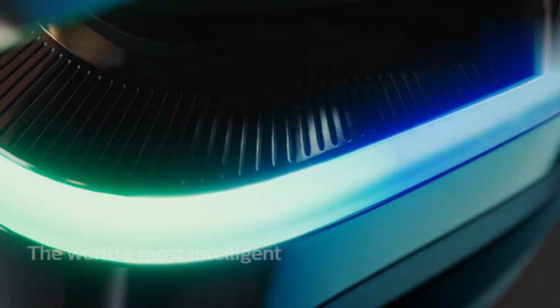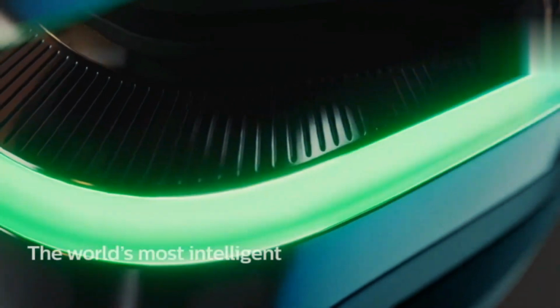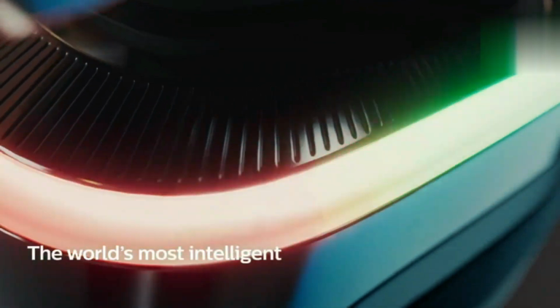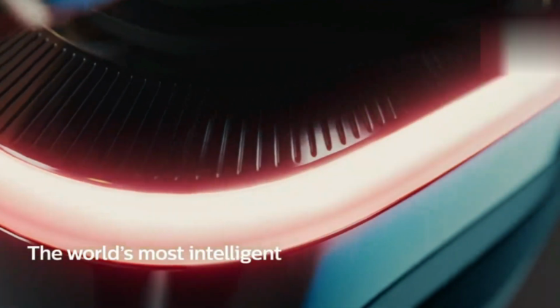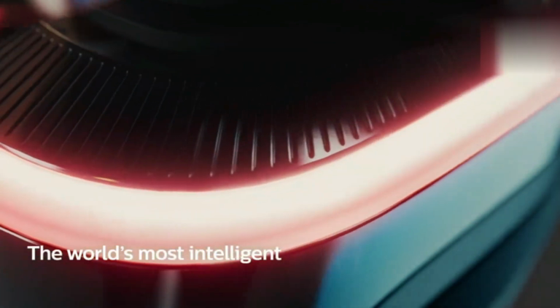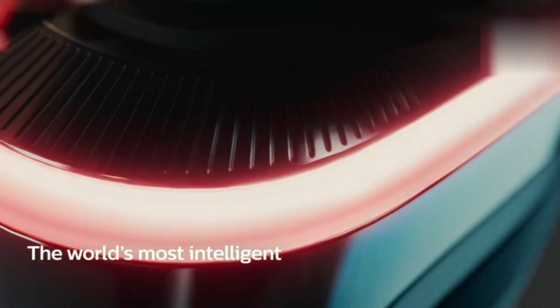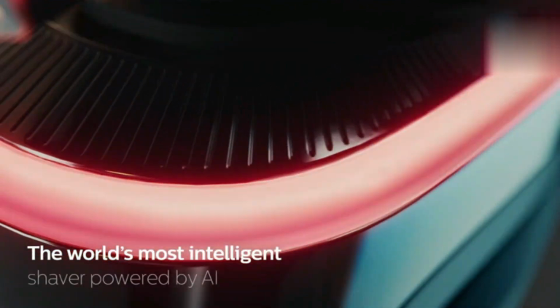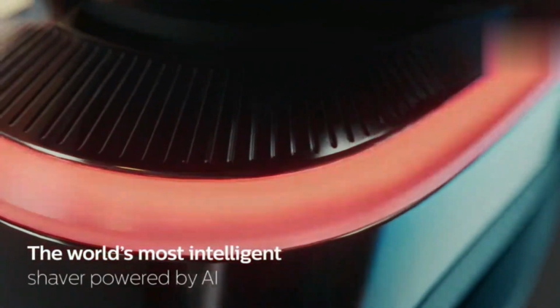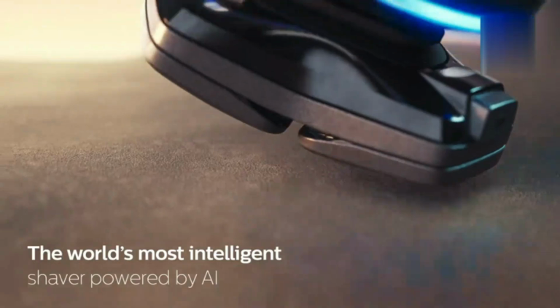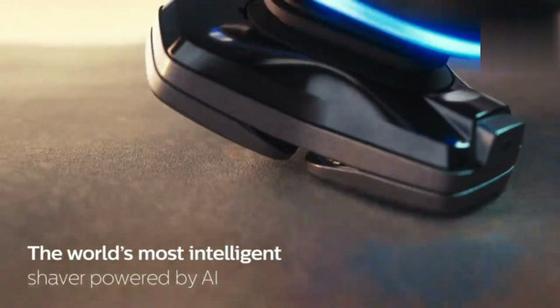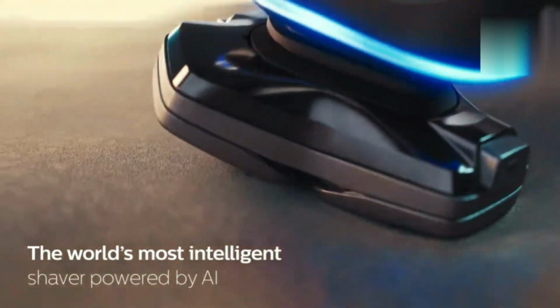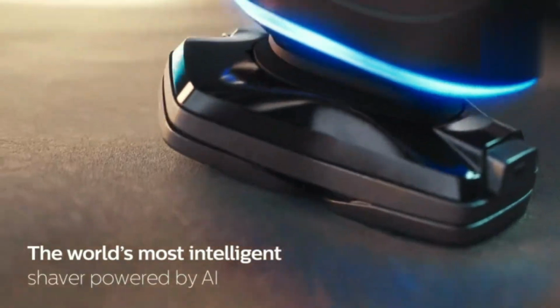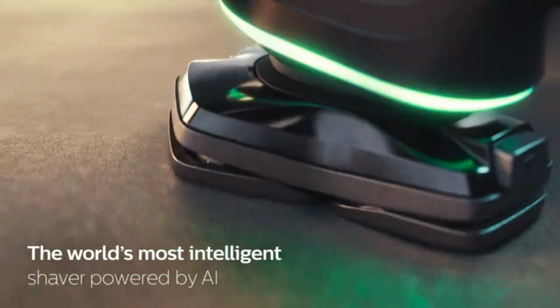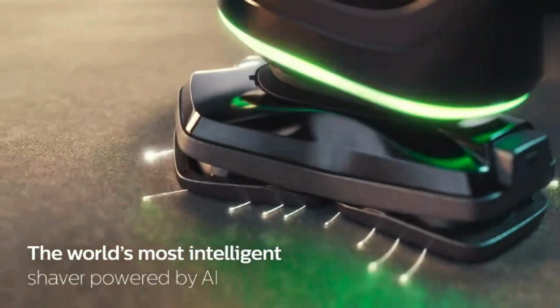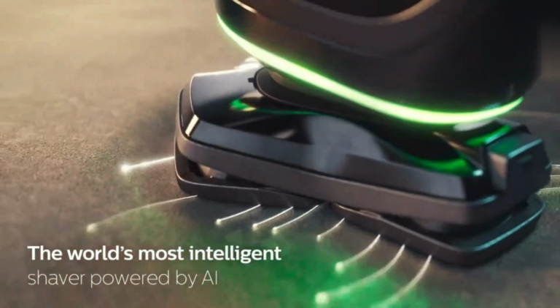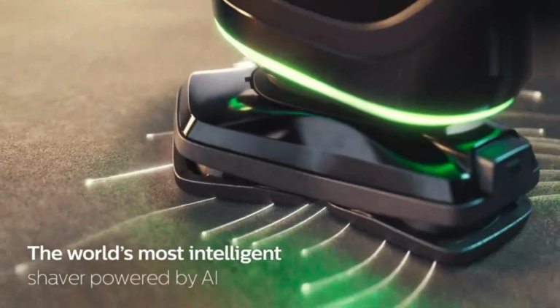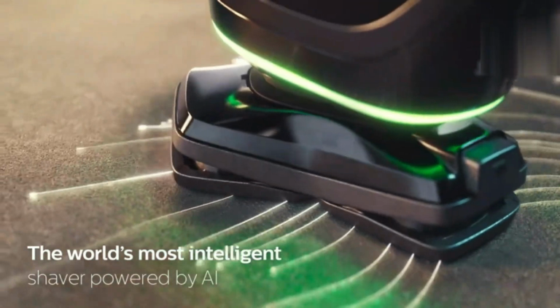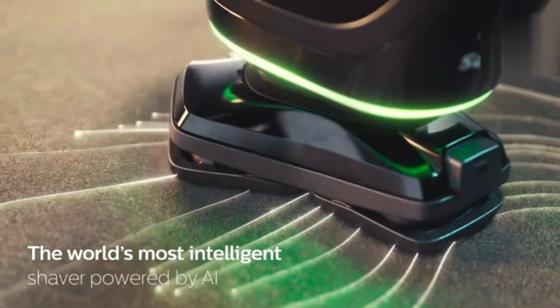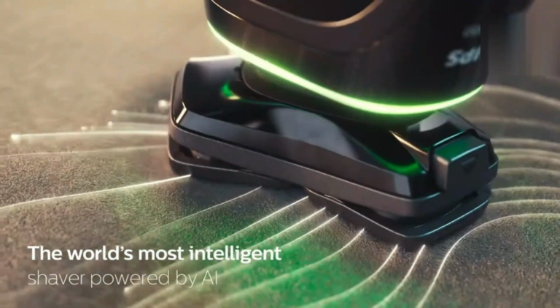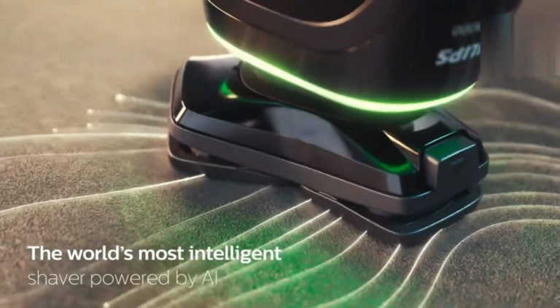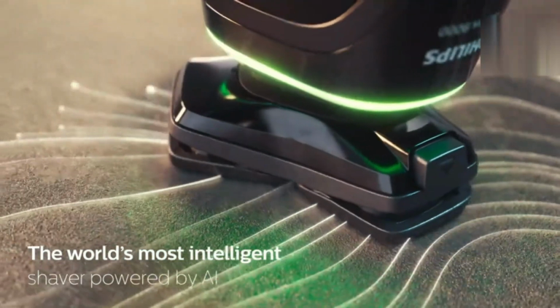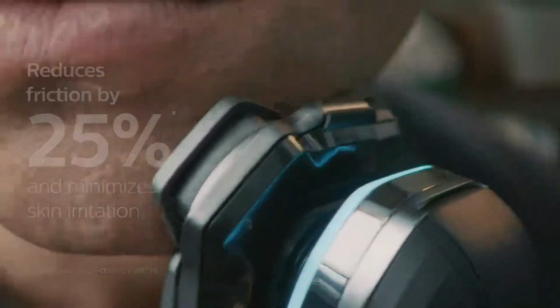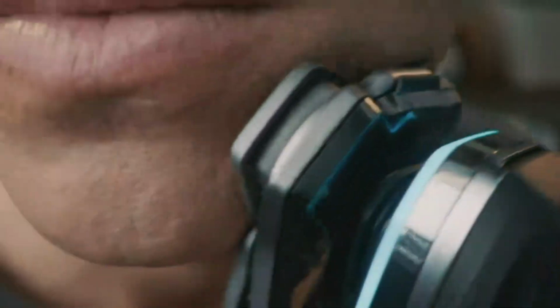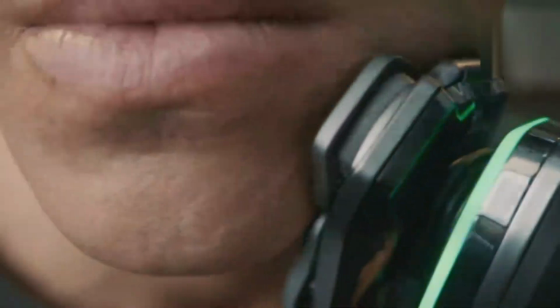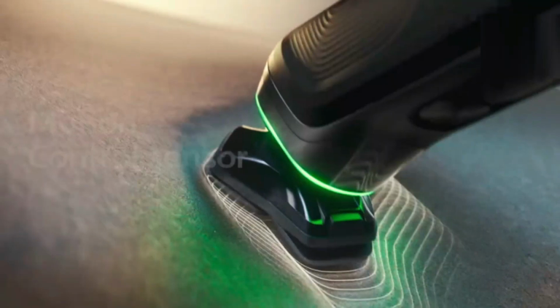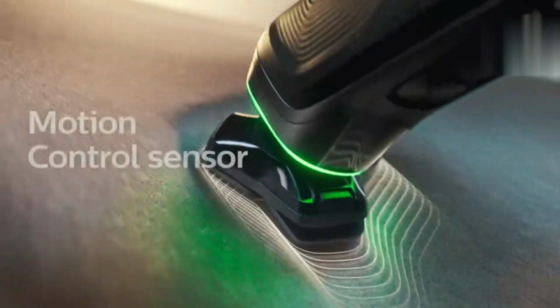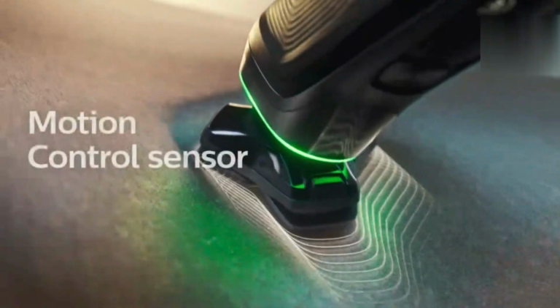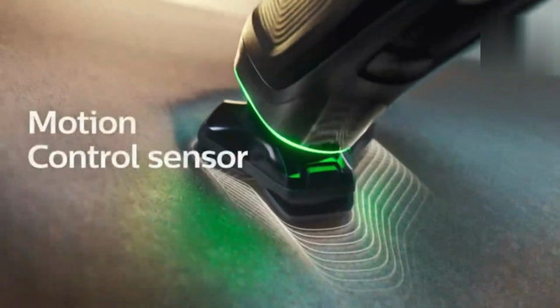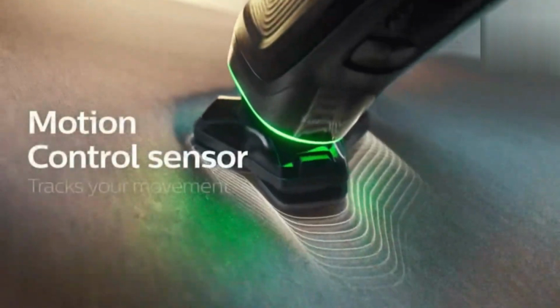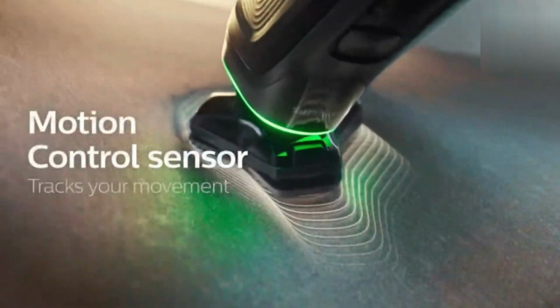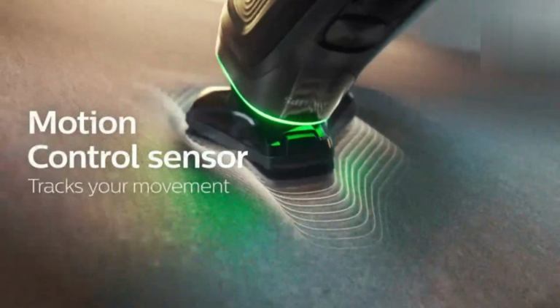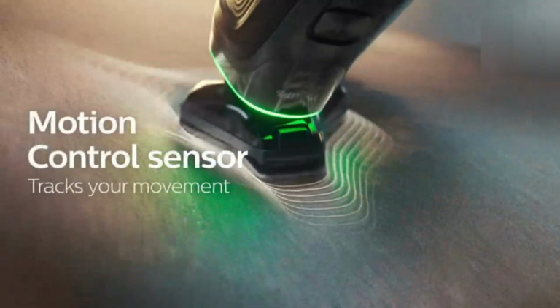Hello, friends! In today's video, we're checking out the Philips Norelco Quick Clean Pod cartridge.